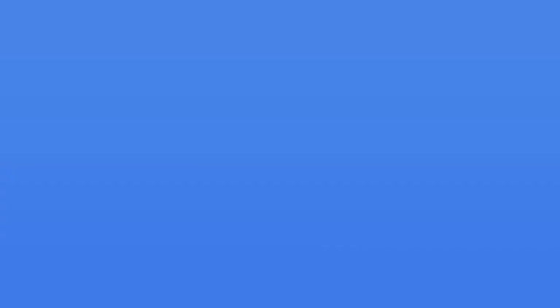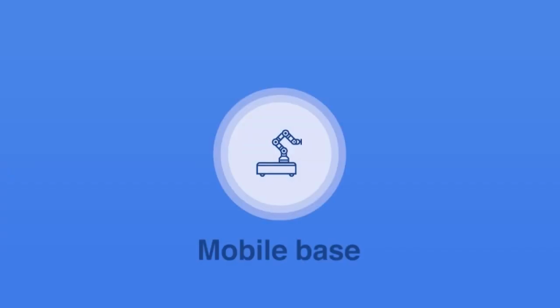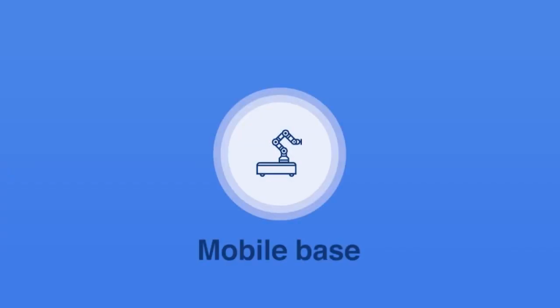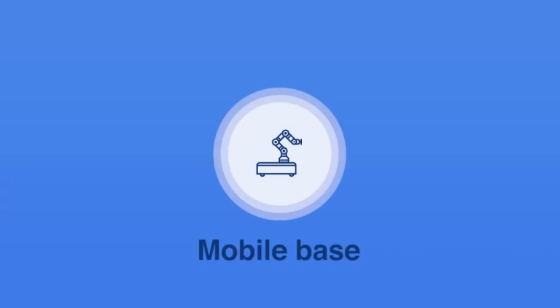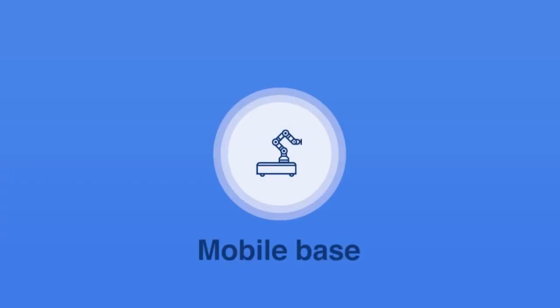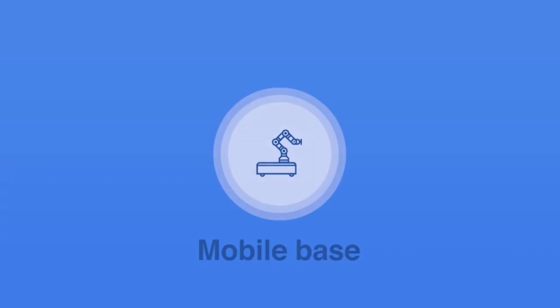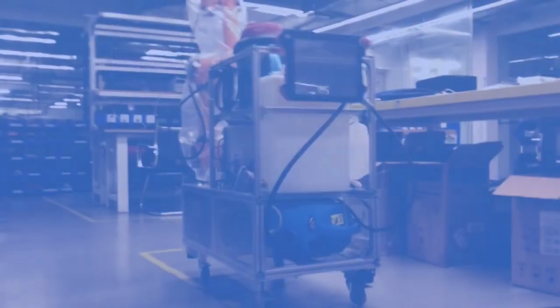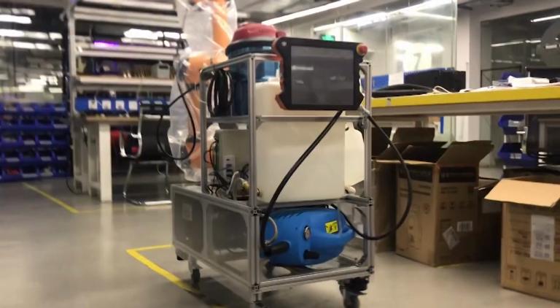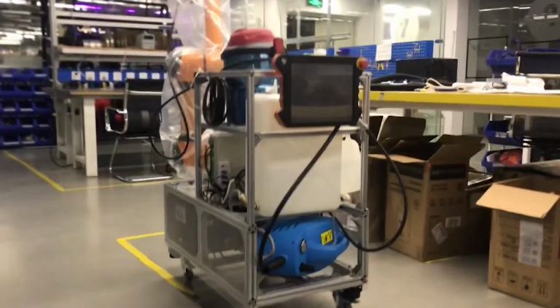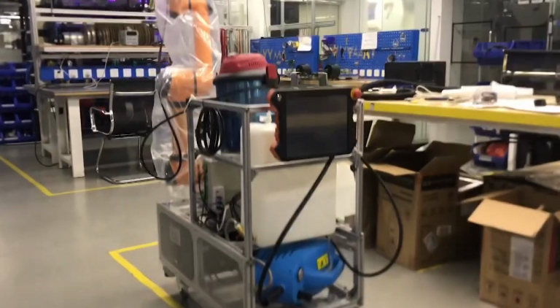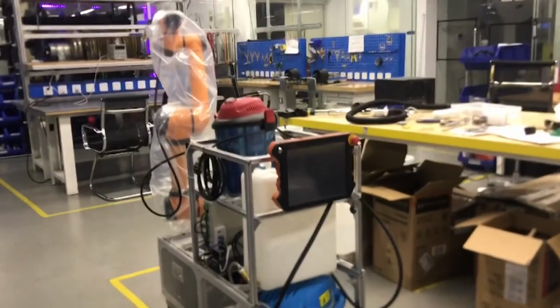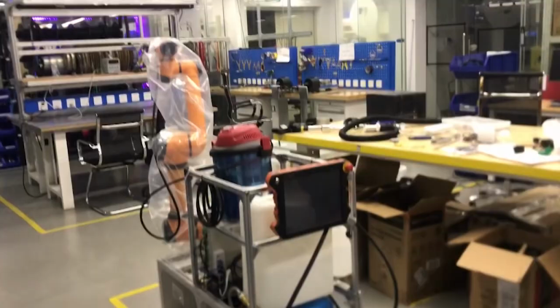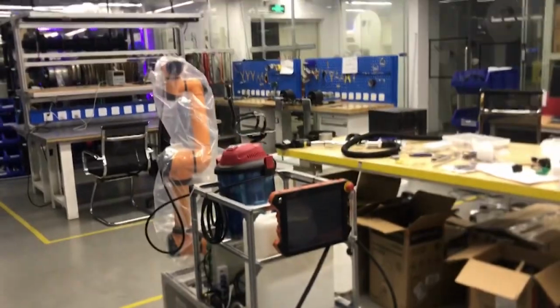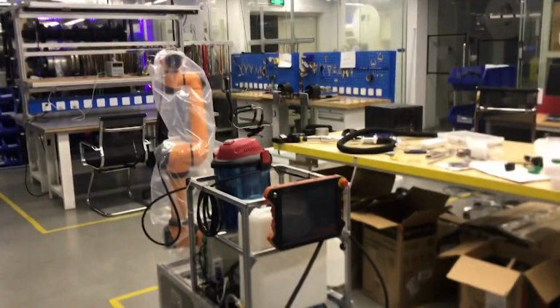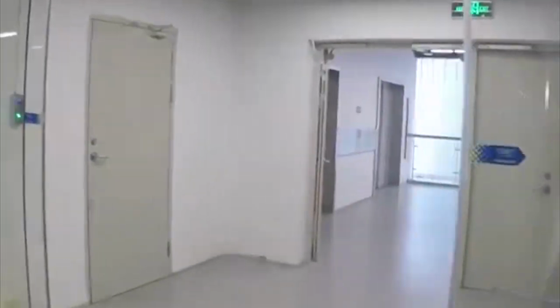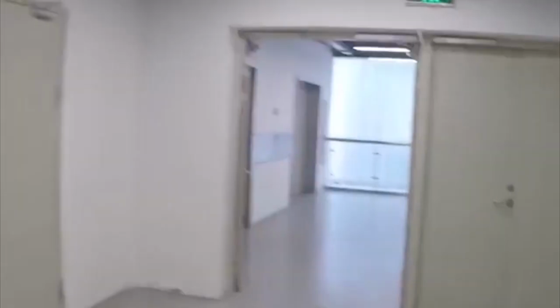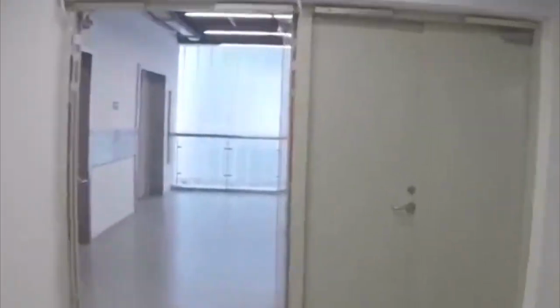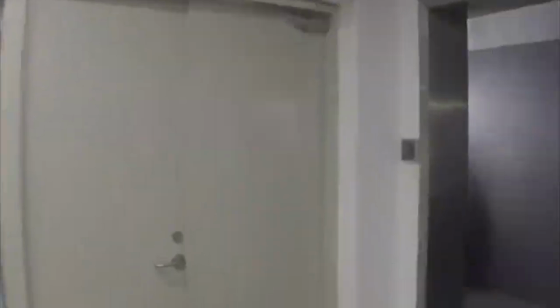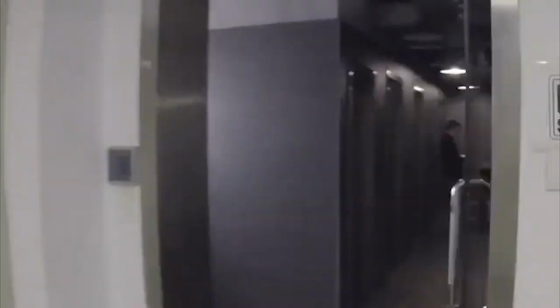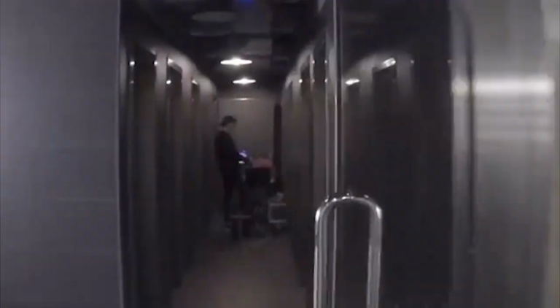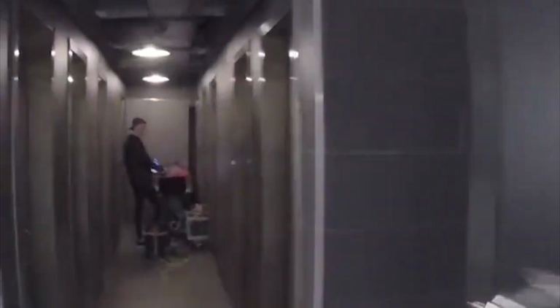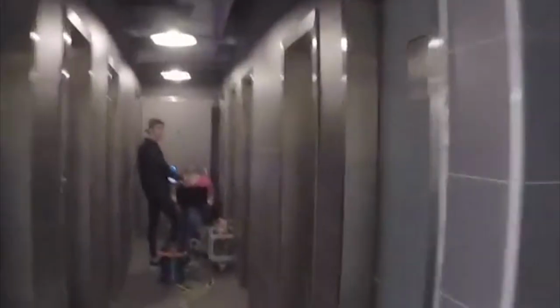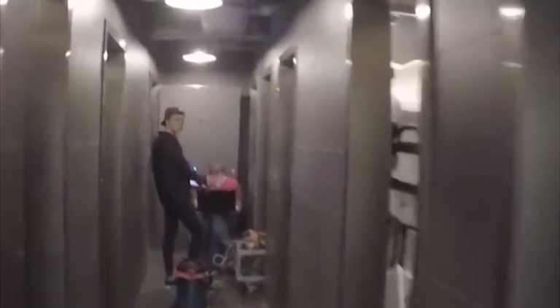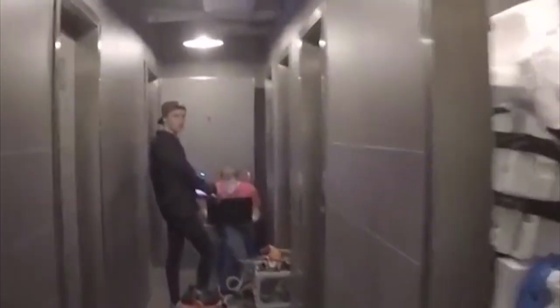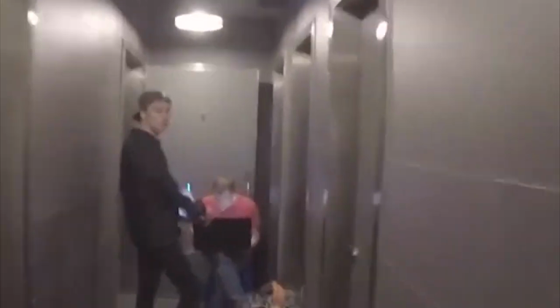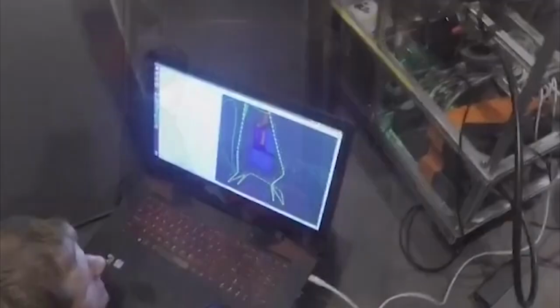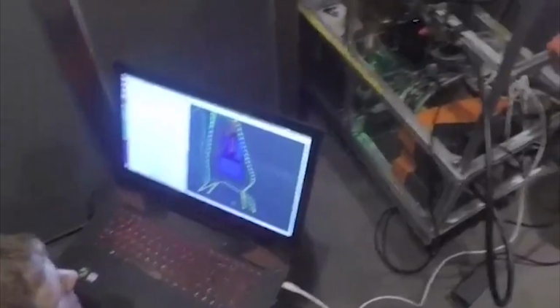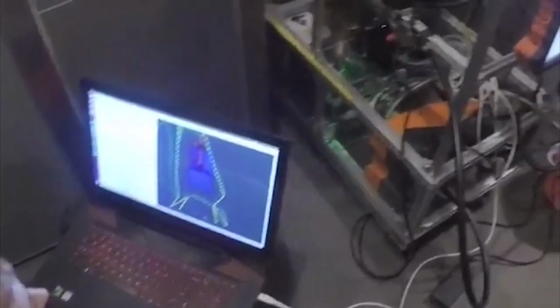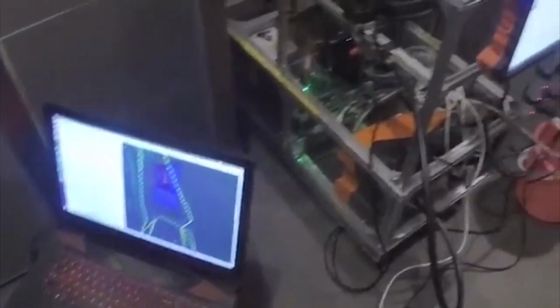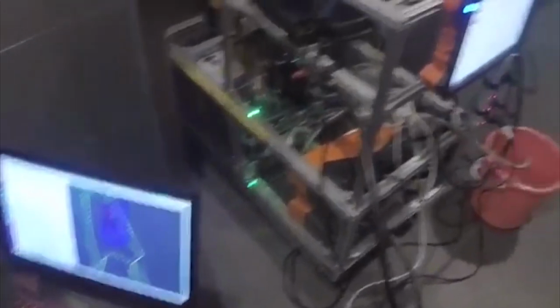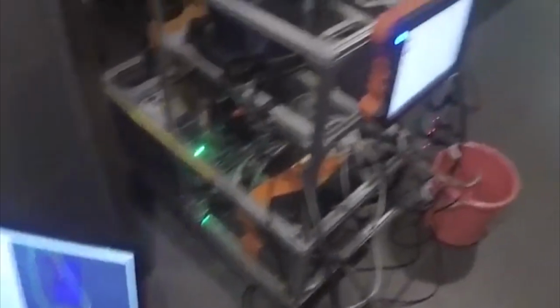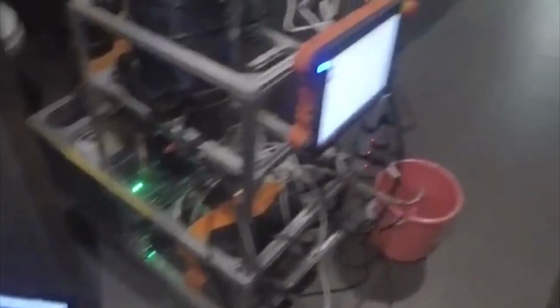Upon arriving, we got to work building the robot's mobile base. This enabled us to move out of the workshop and begin testing in a real bathroom environment.